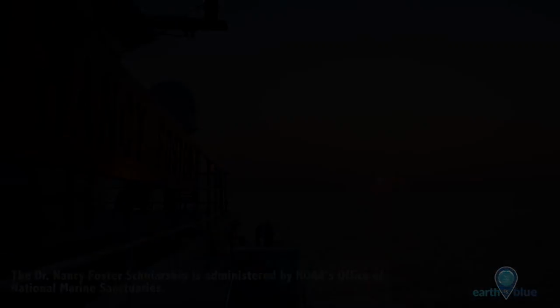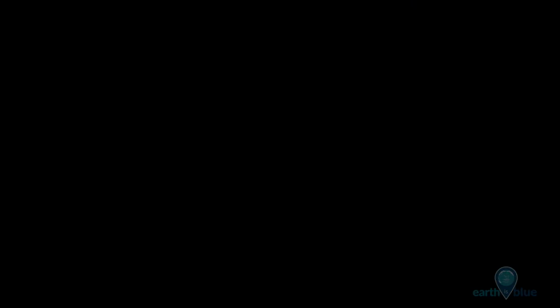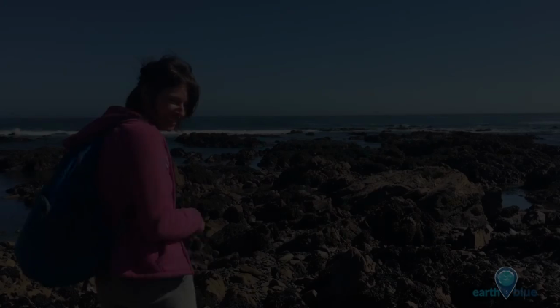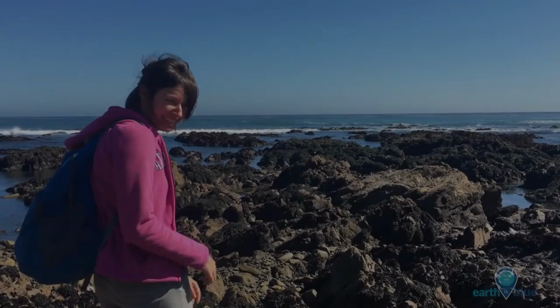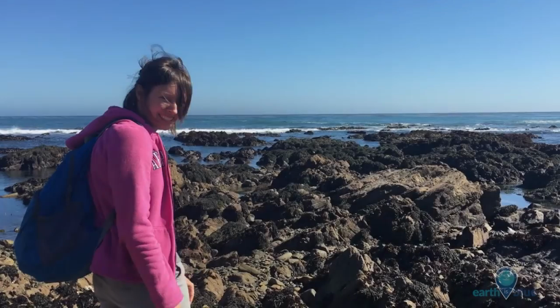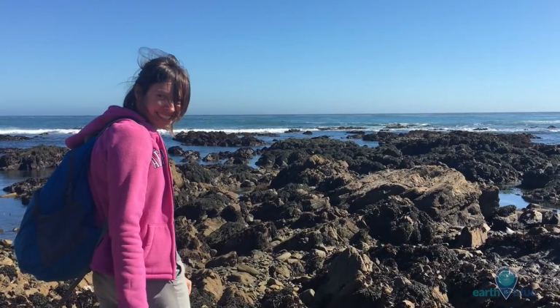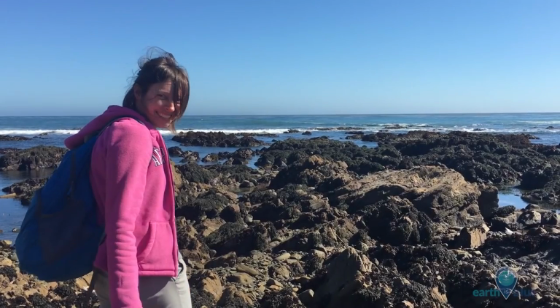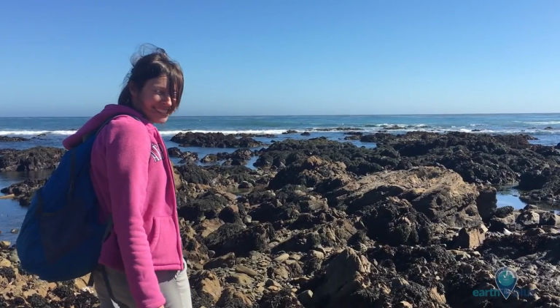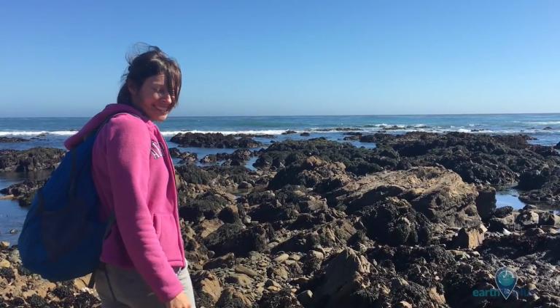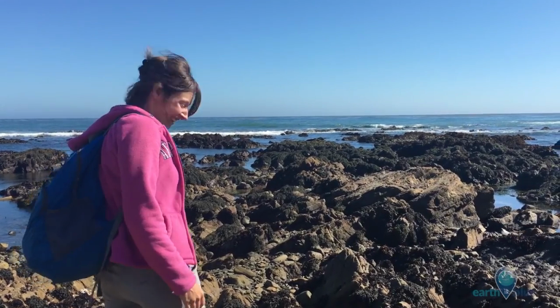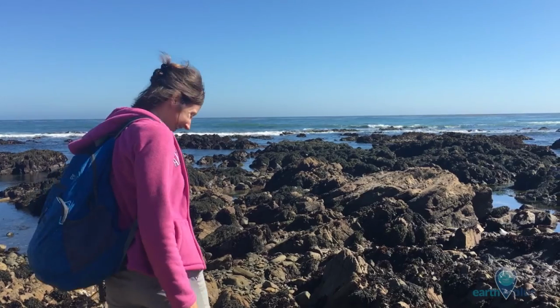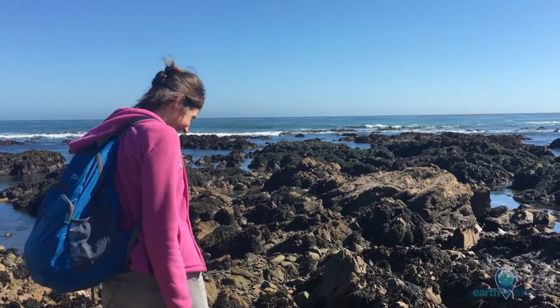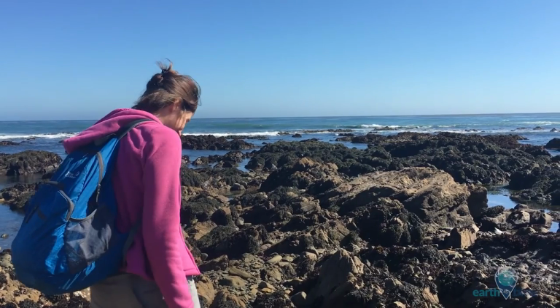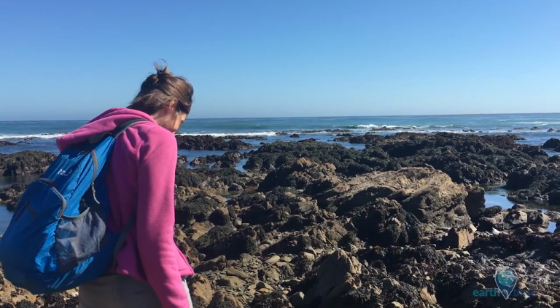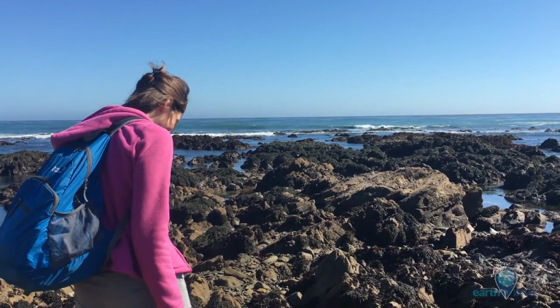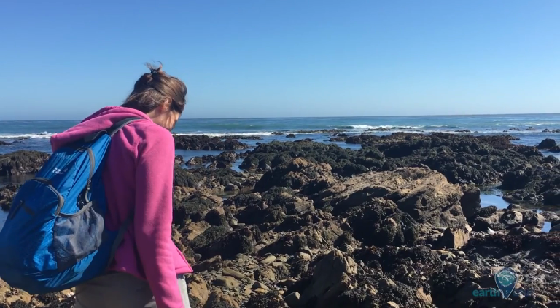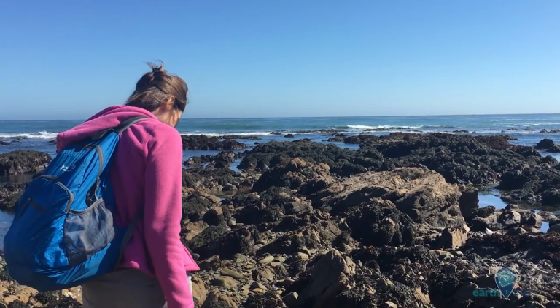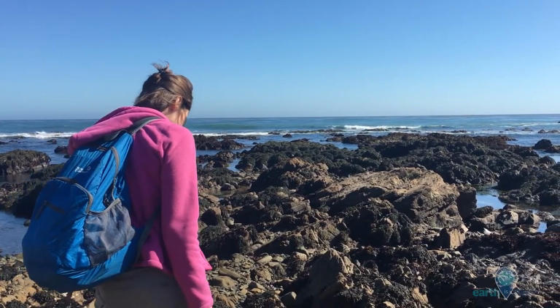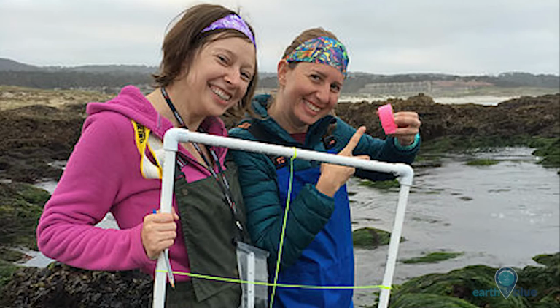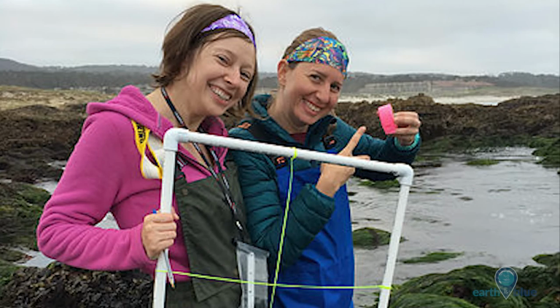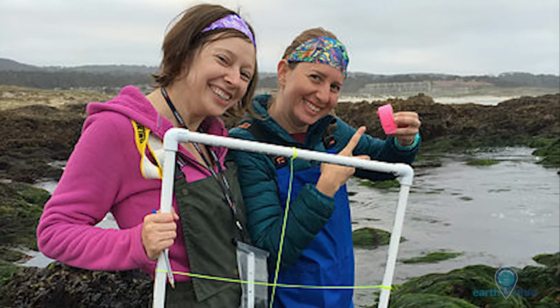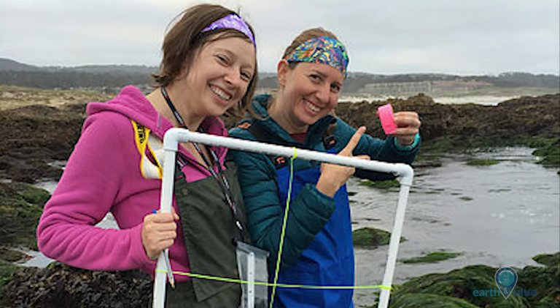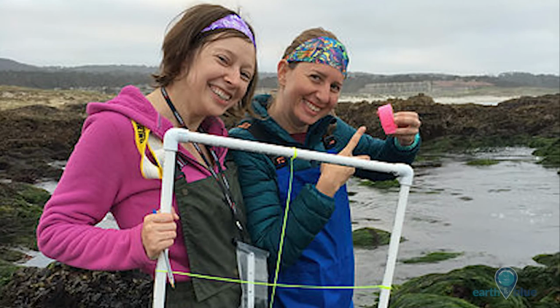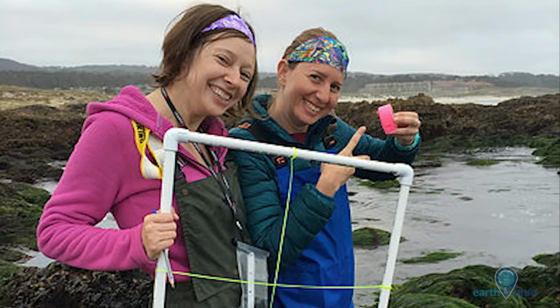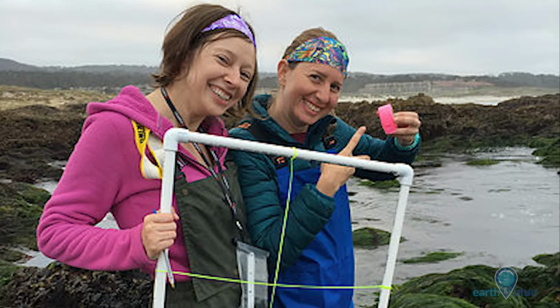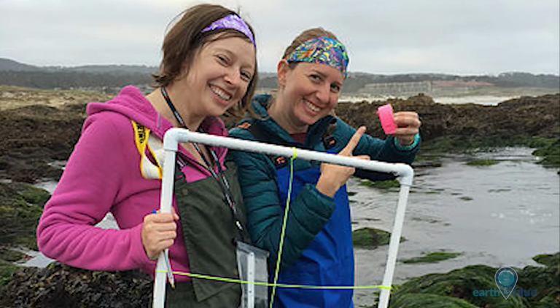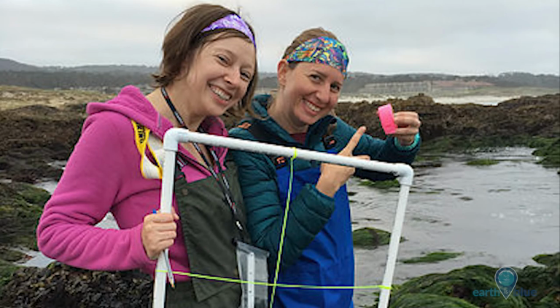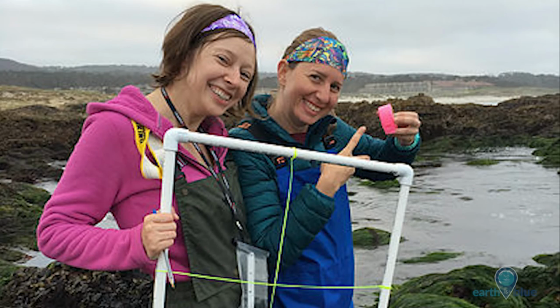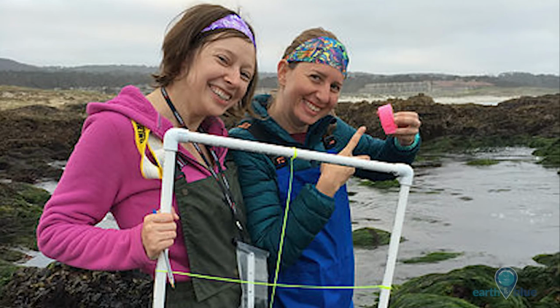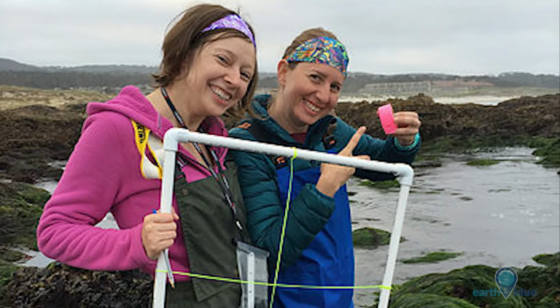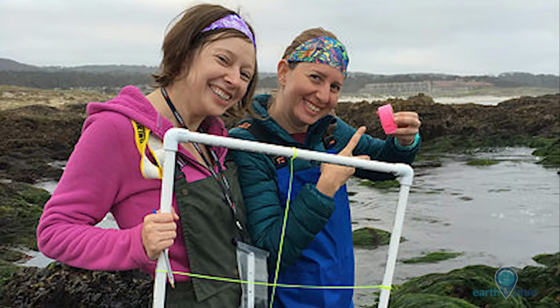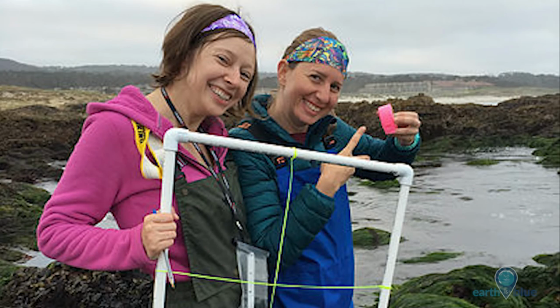My name is Piper Wallingford and I'm a PhD student in the SORTI lab at the University of California Irvine.